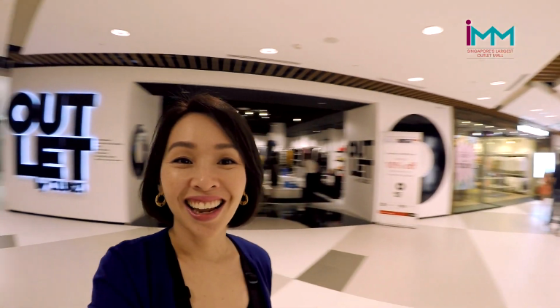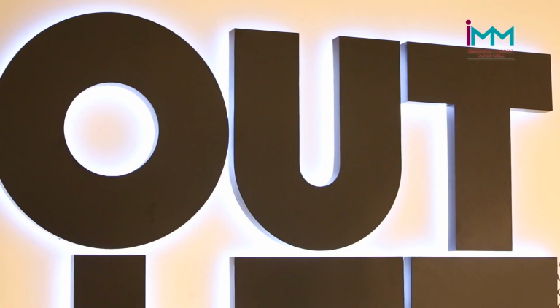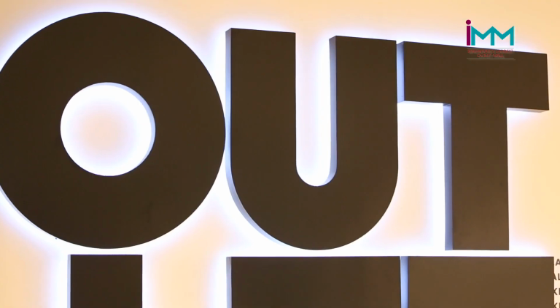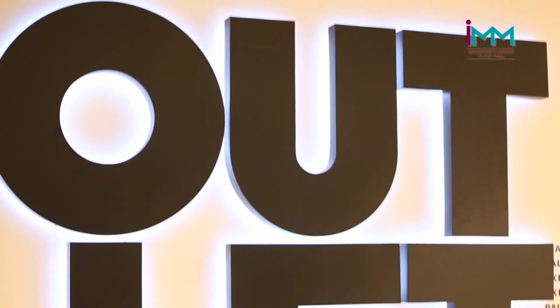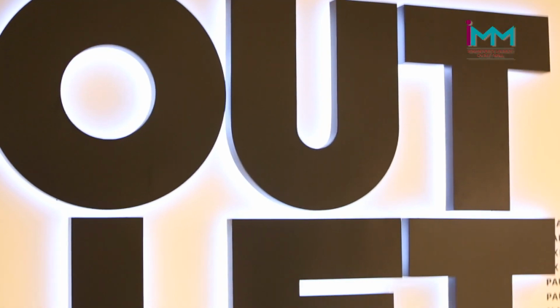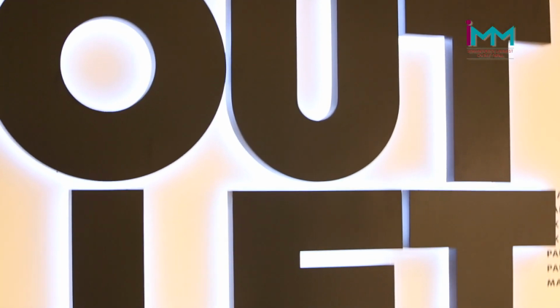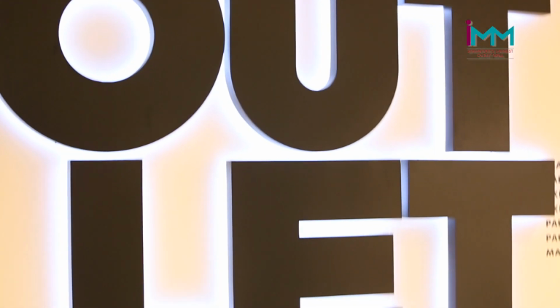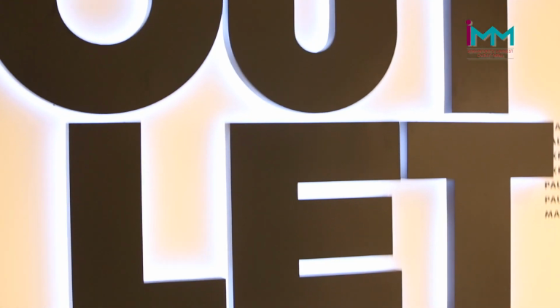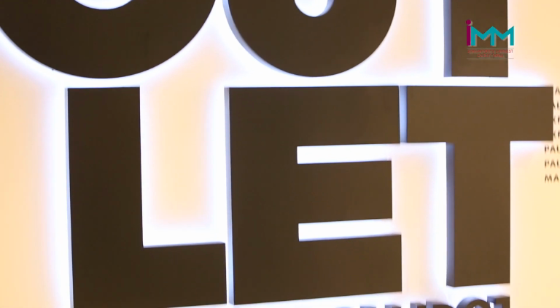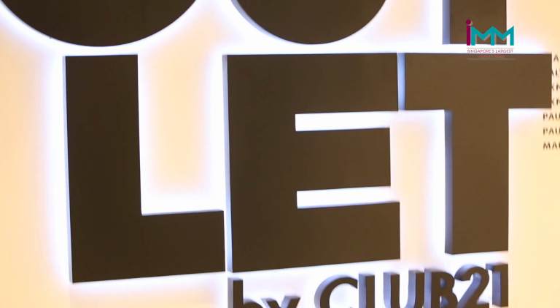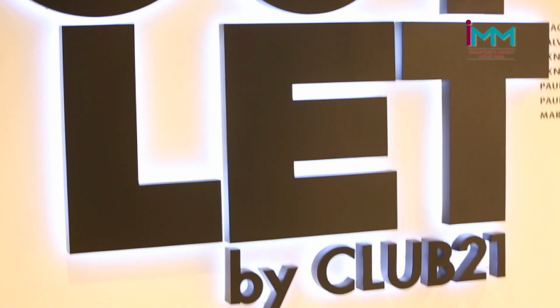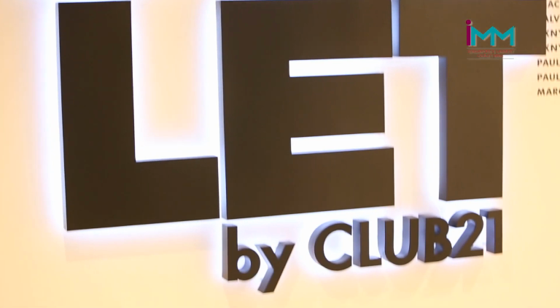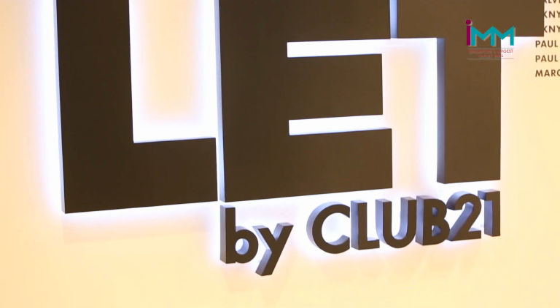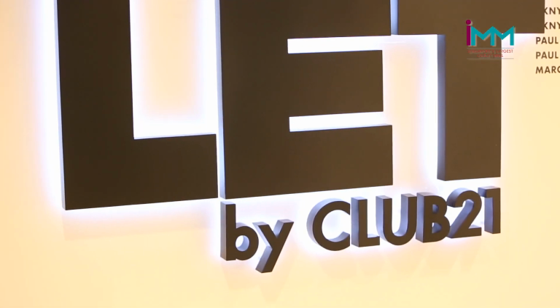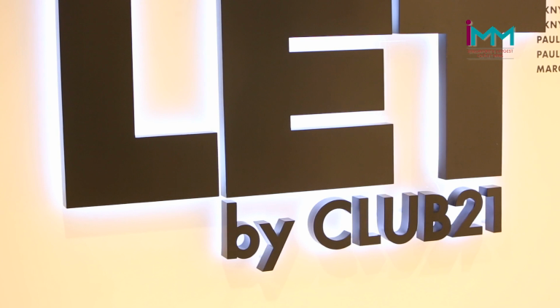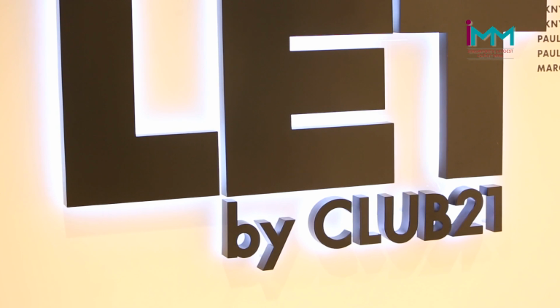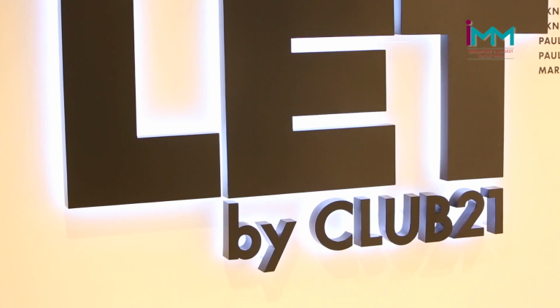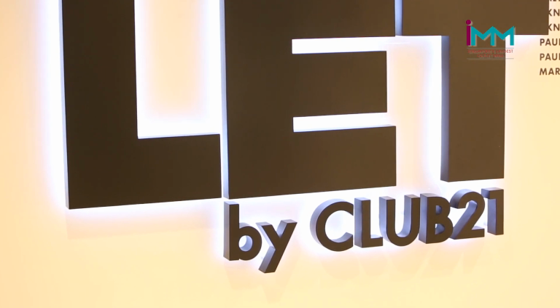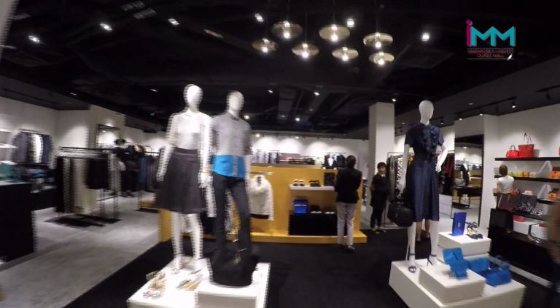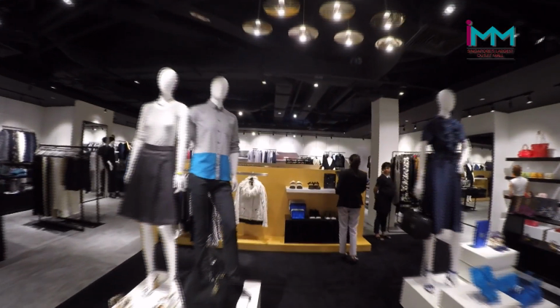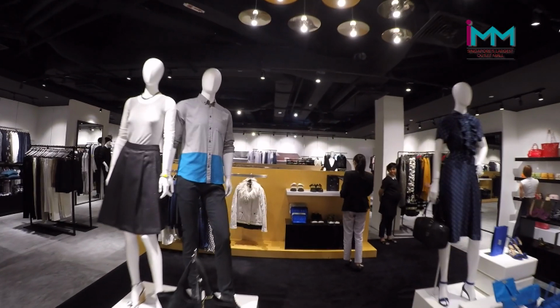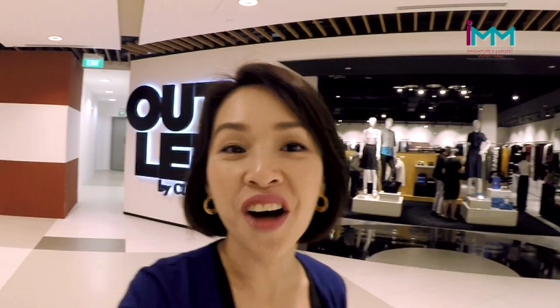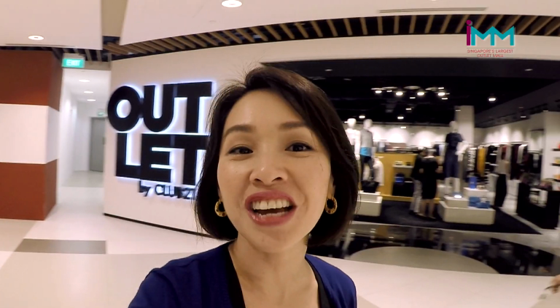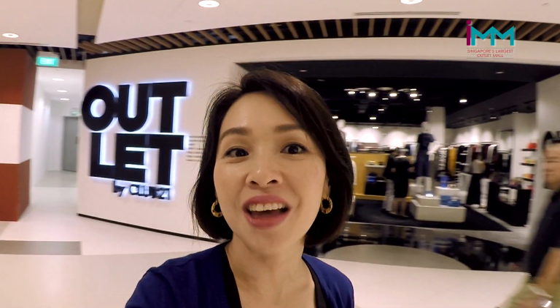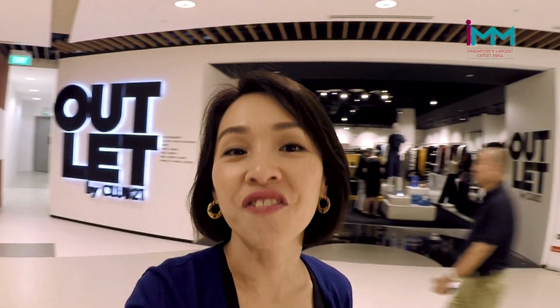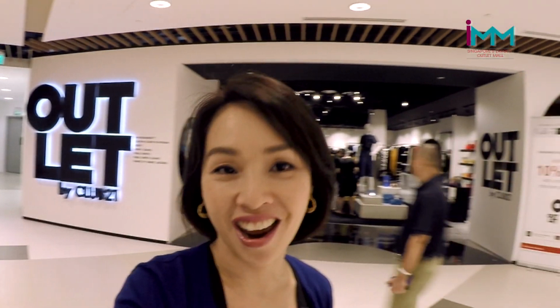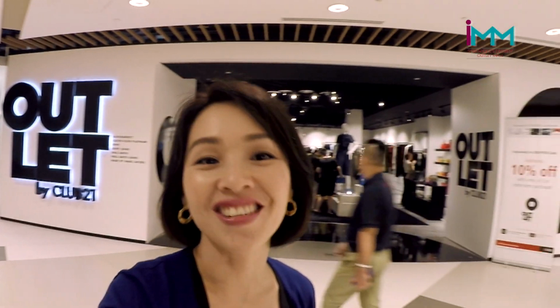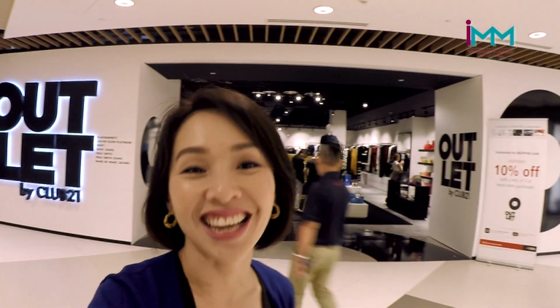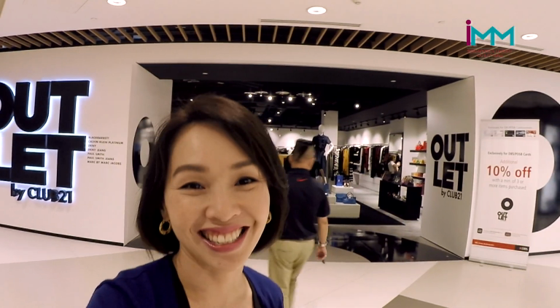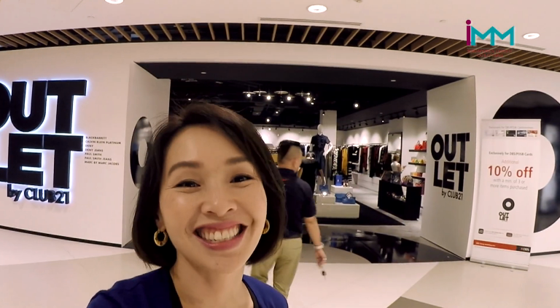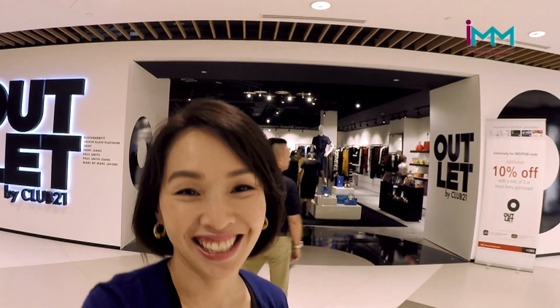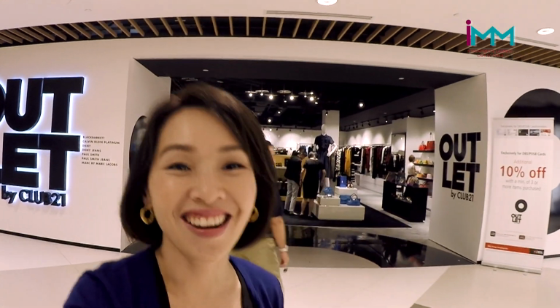Look at that — it's Club 21 outlet! This will make my girlfriends very jealous. You ready?